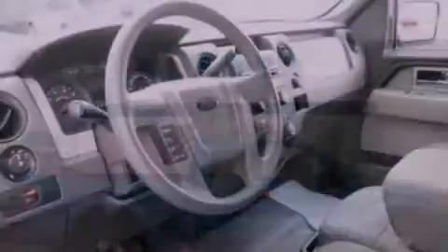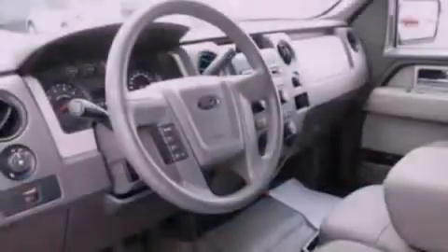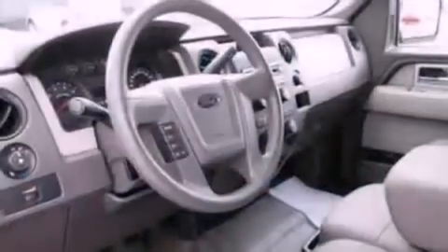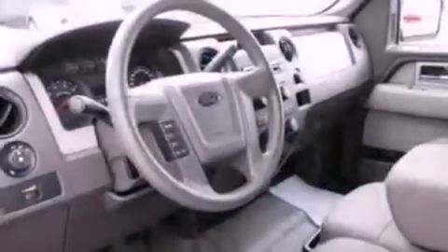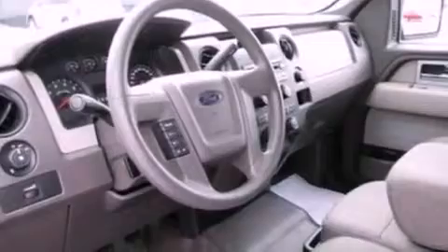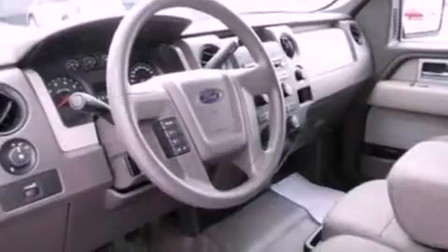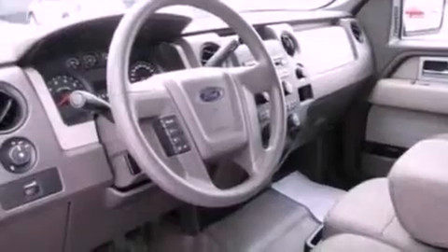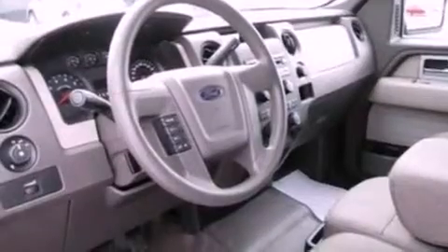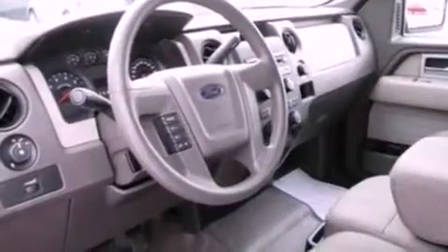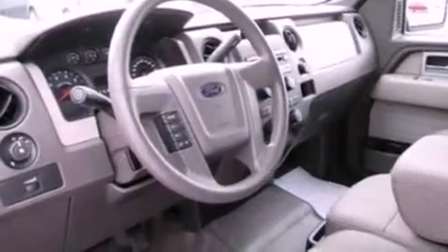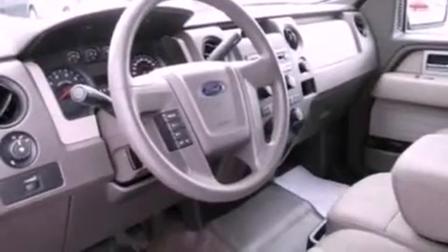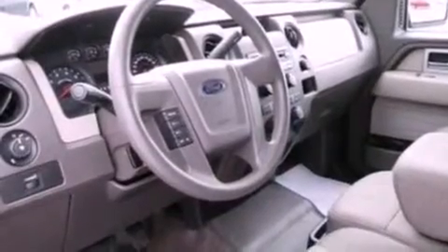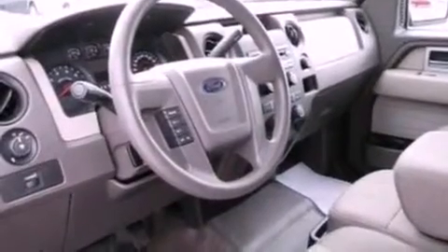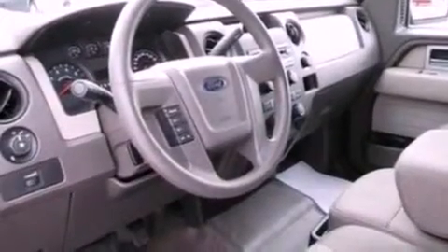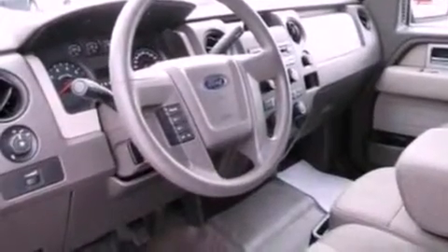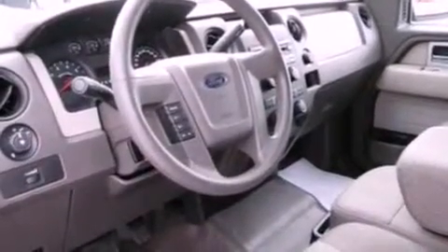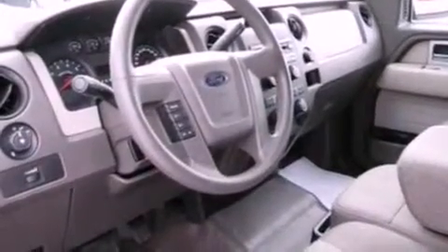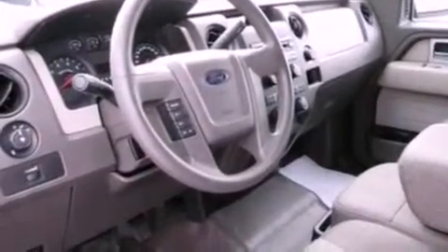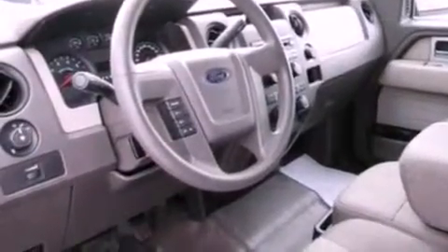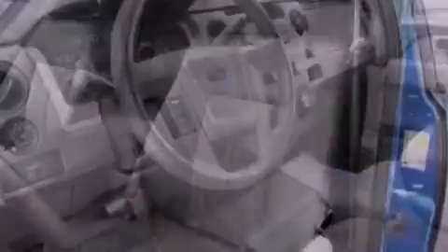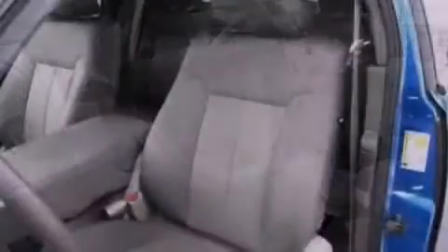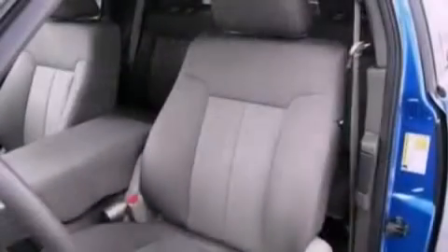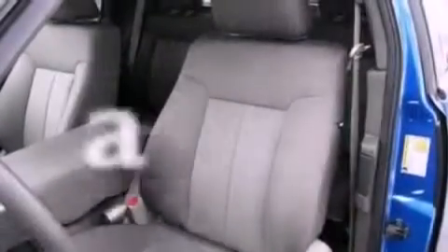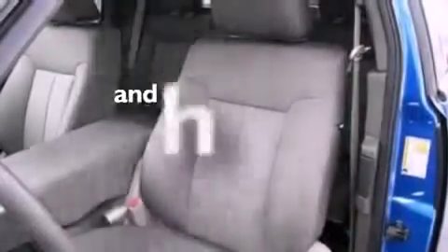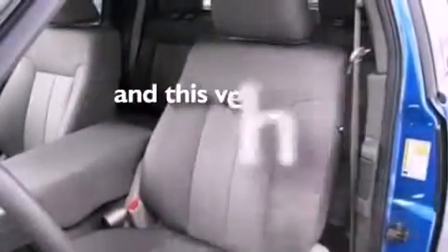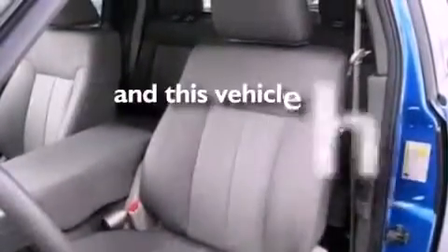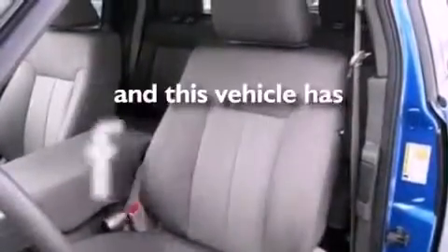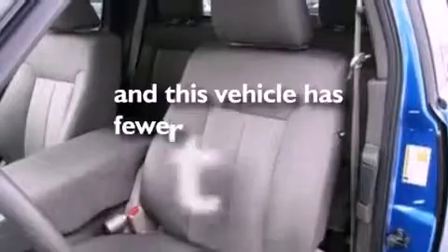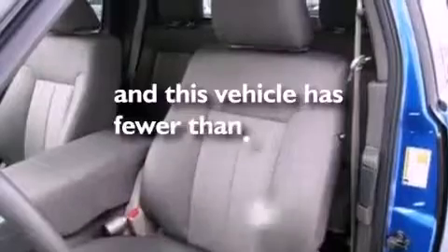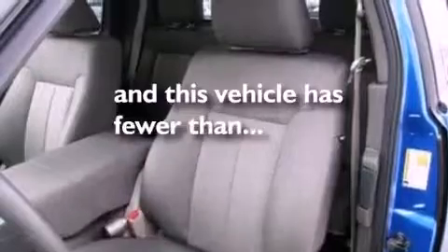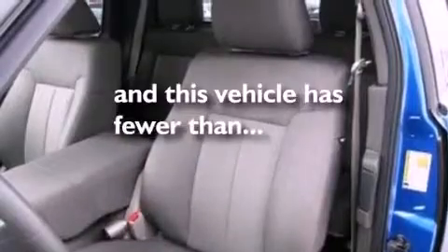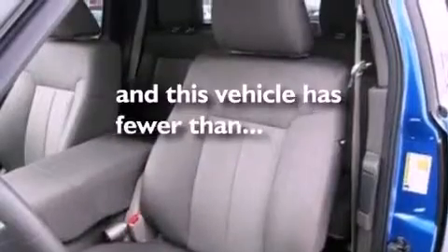Additional features include 12-volt power outlets, an anti-lock braking system, fog lamps, and this vehicle has fewer than 40,000 miles on the odometer.